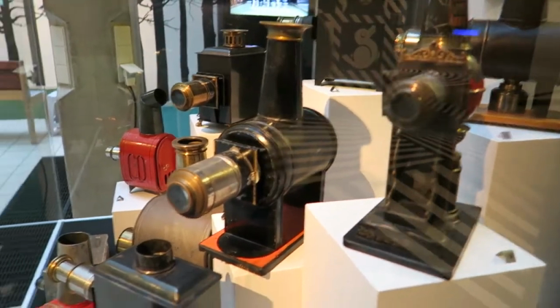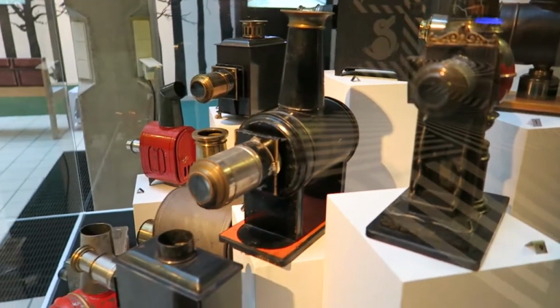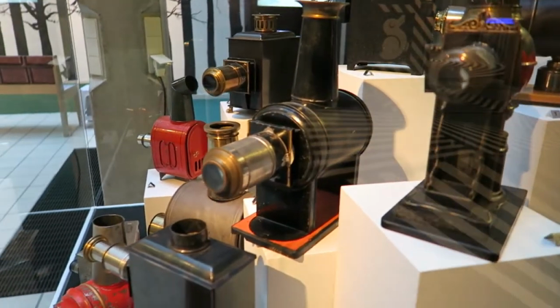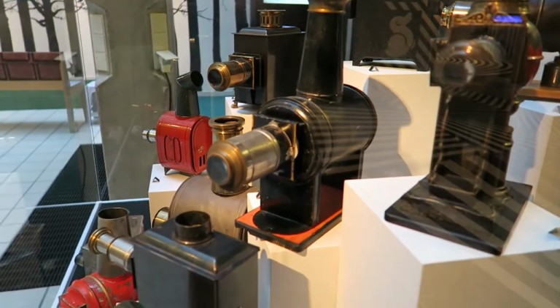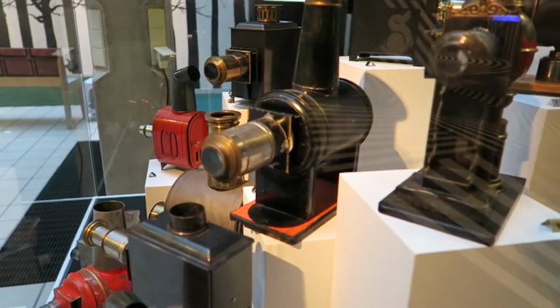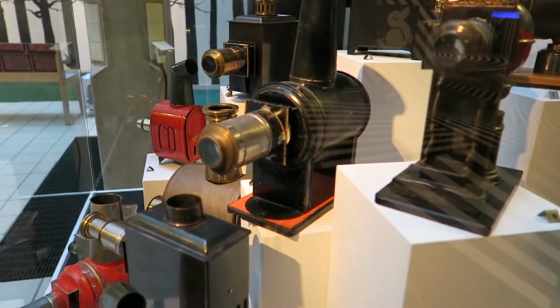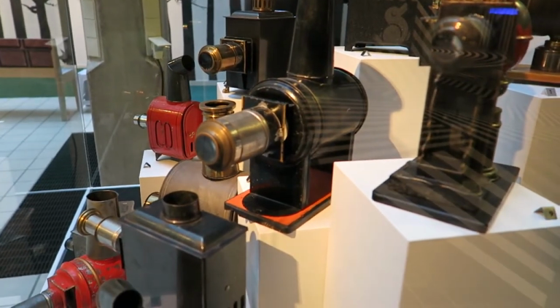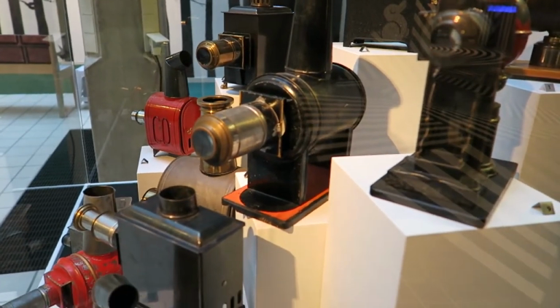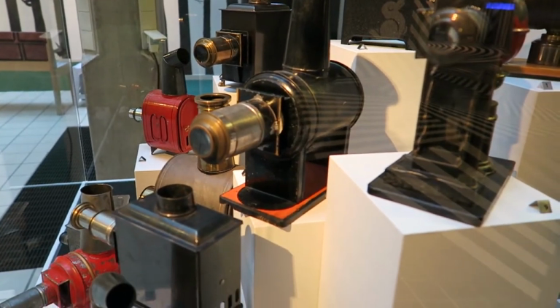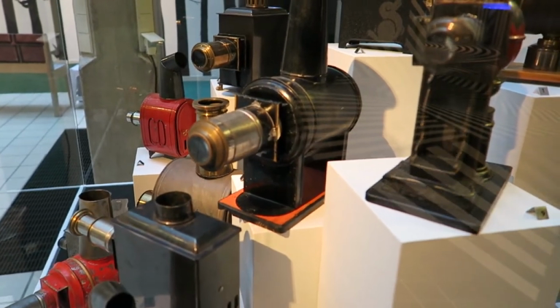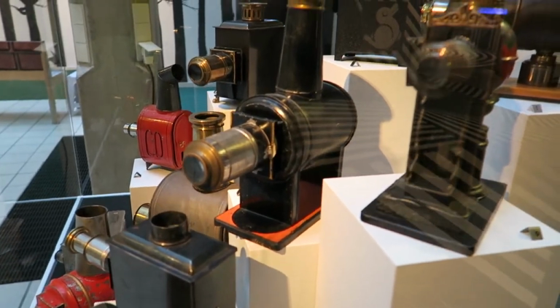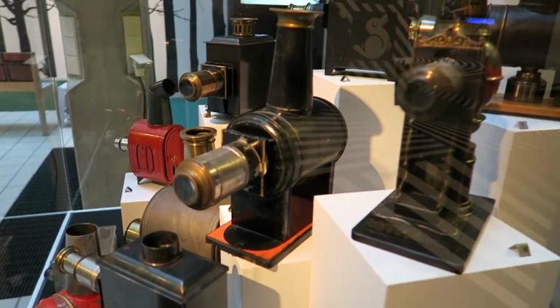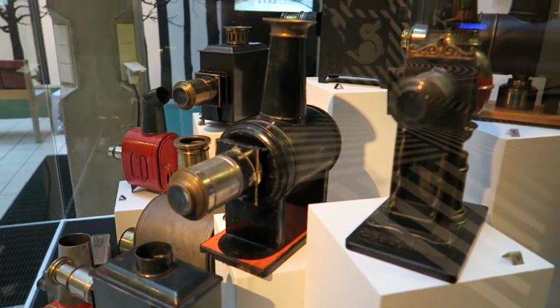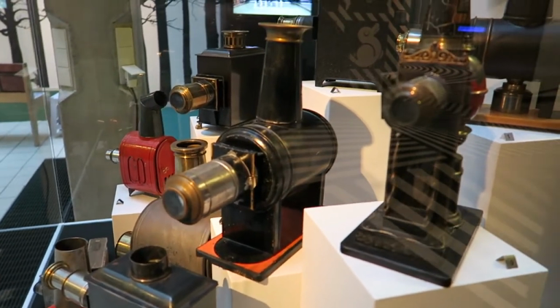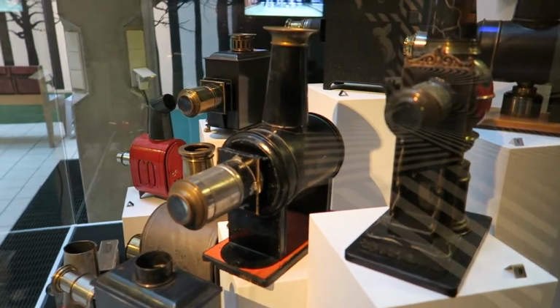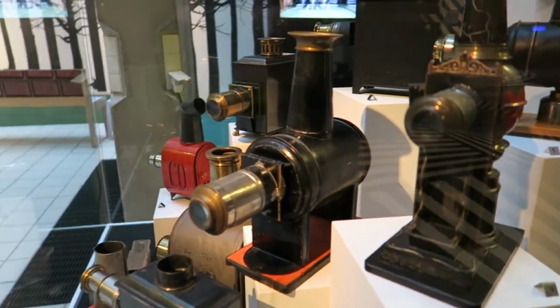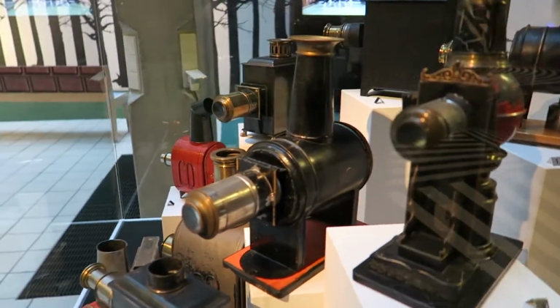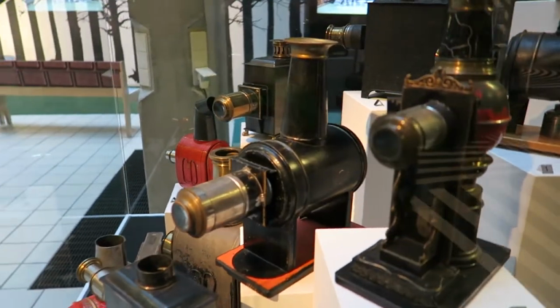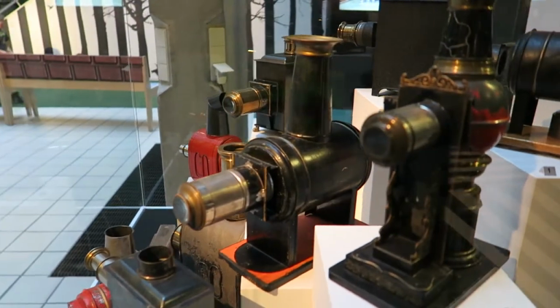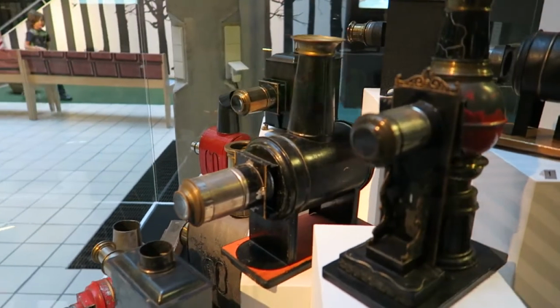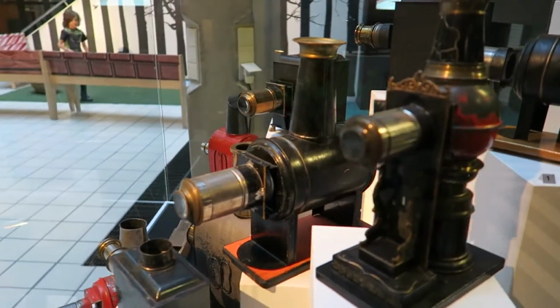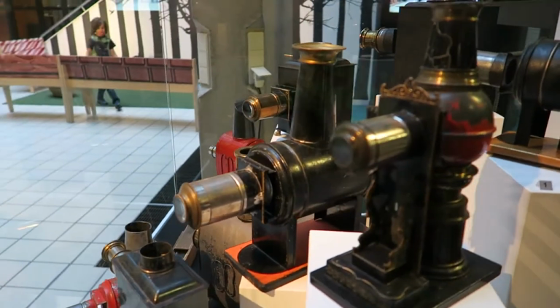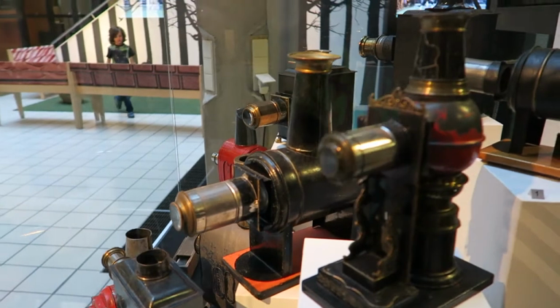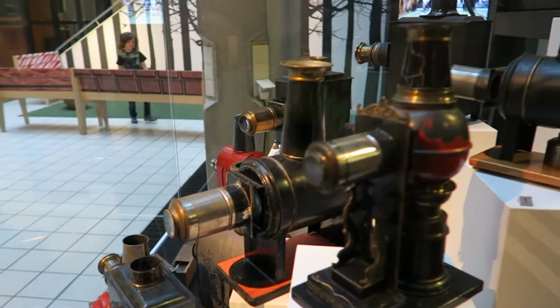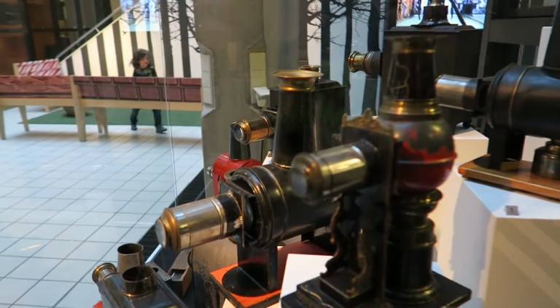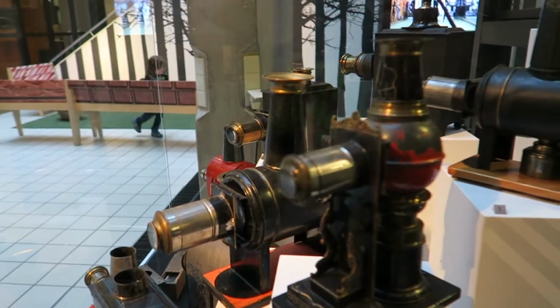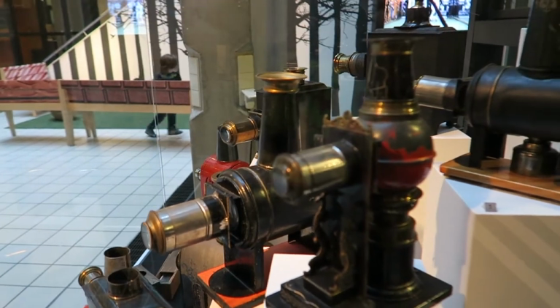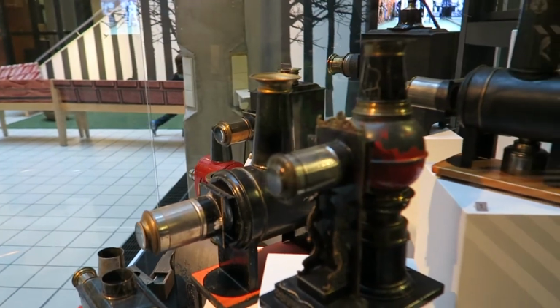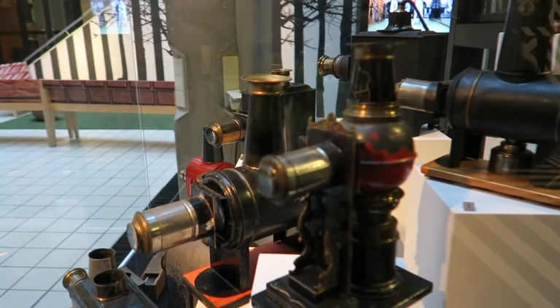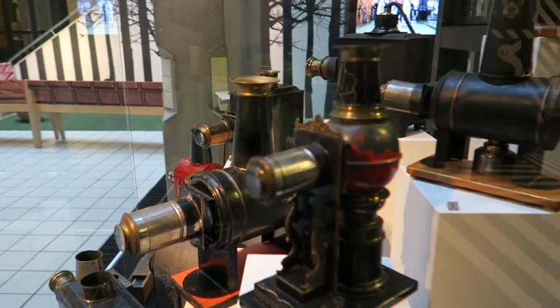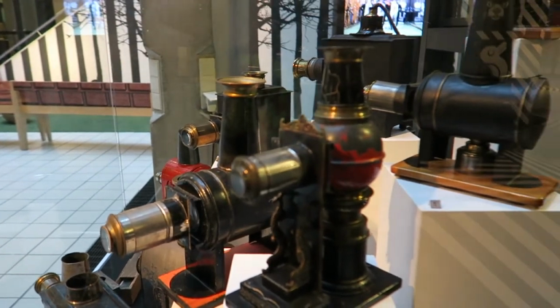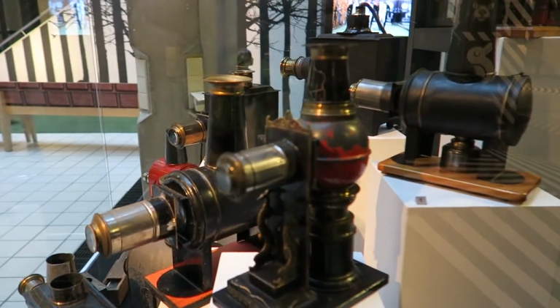Check these out — these are what they would call magic lanterns, which were like some of the first ever video projectors.